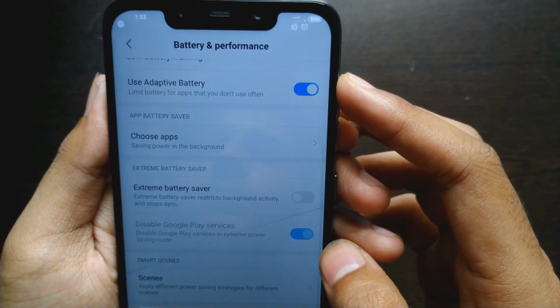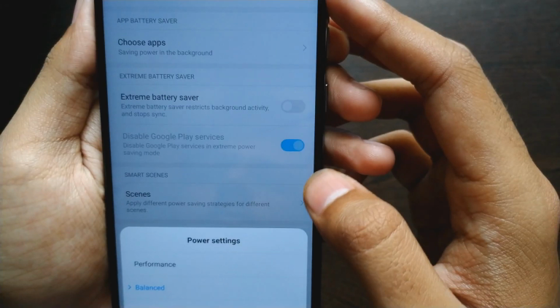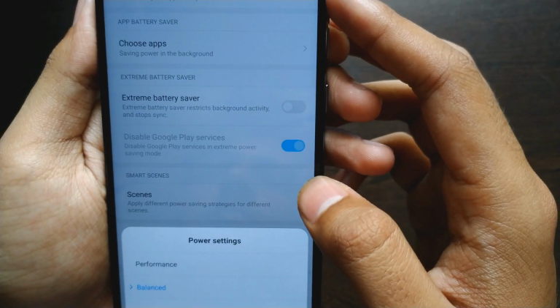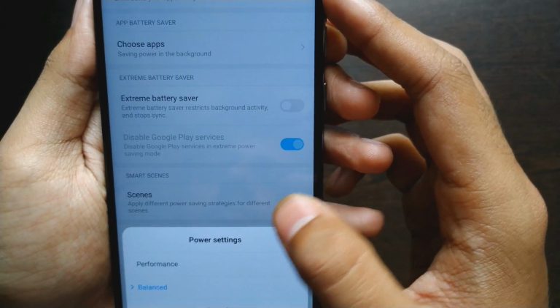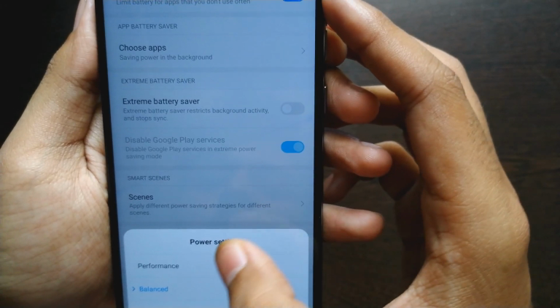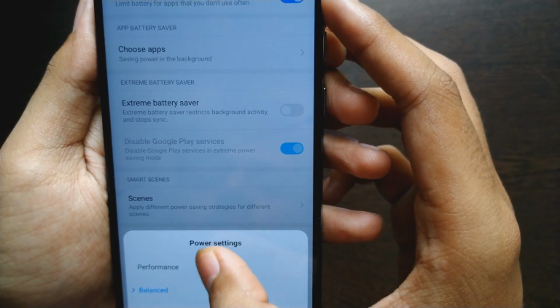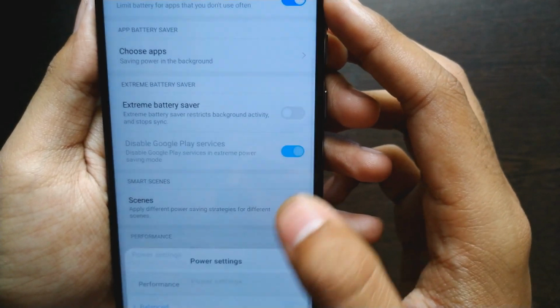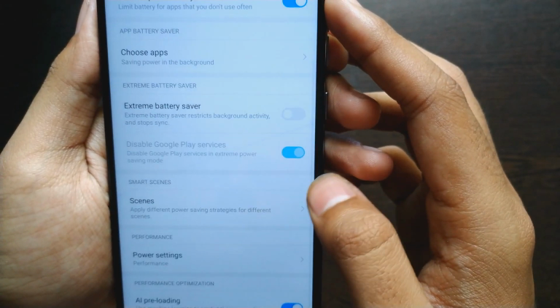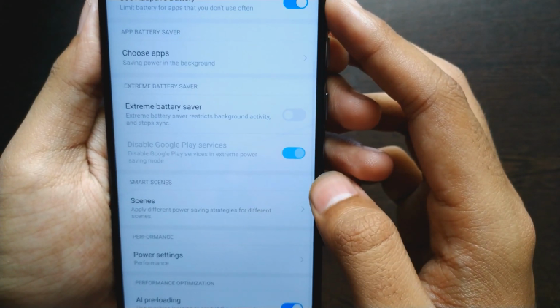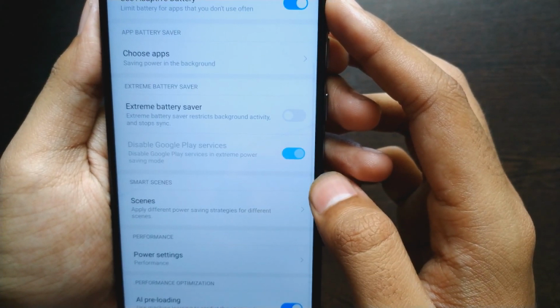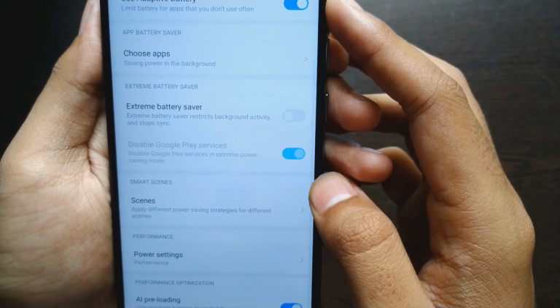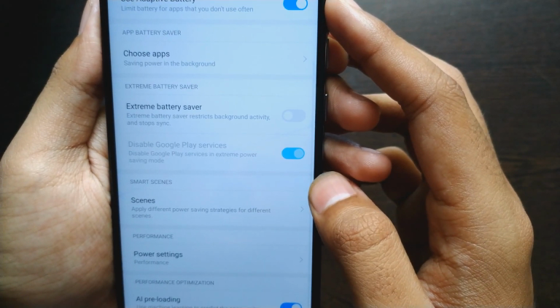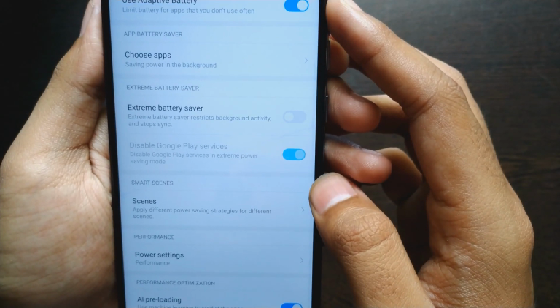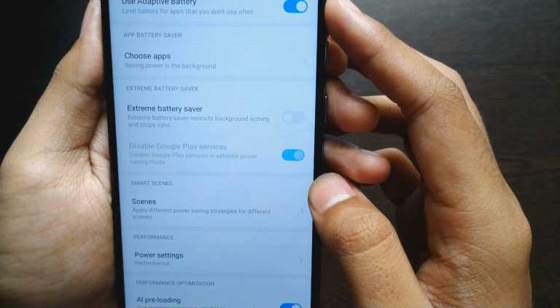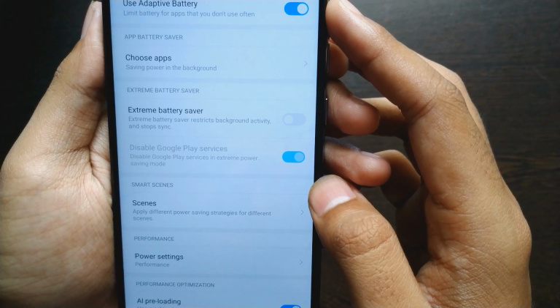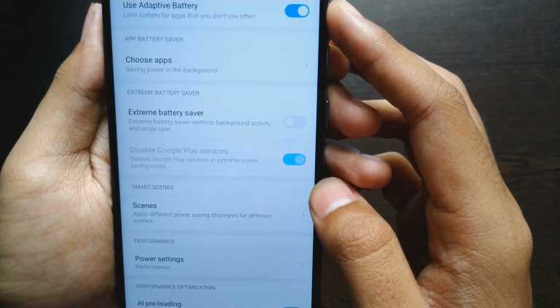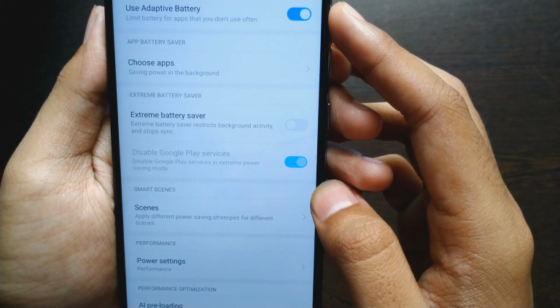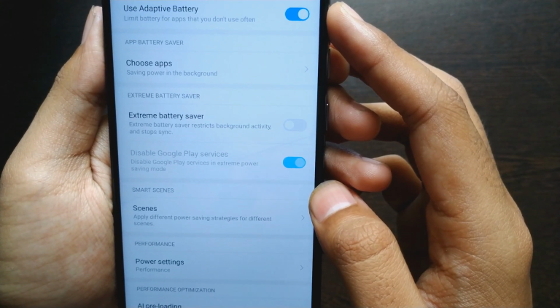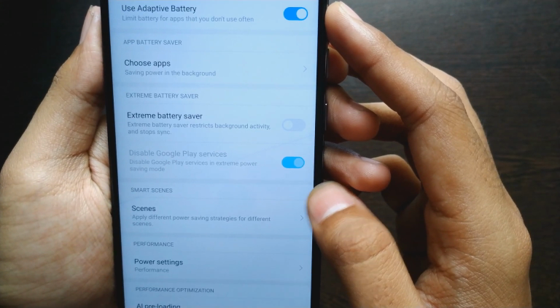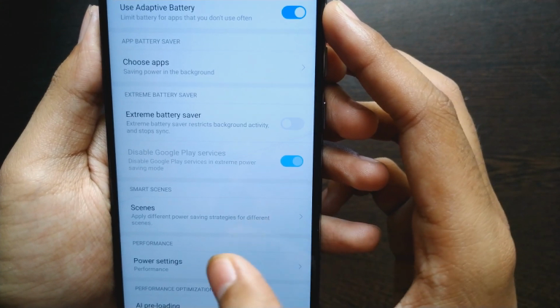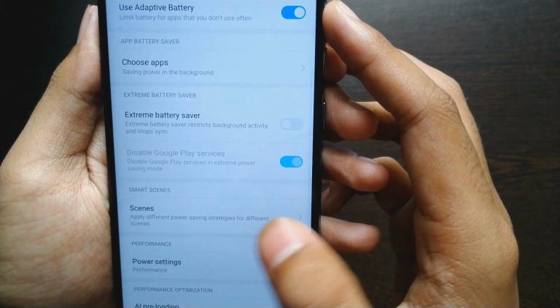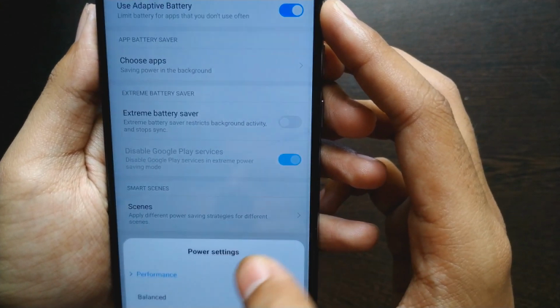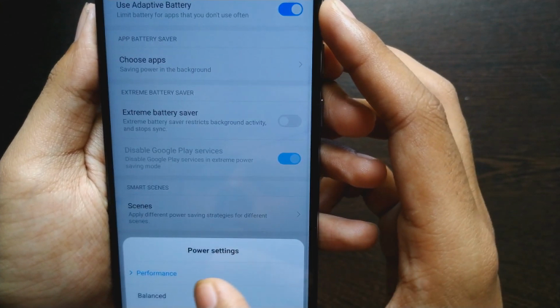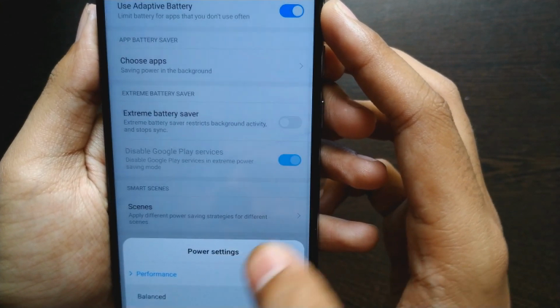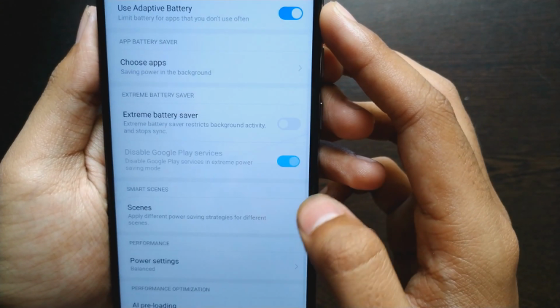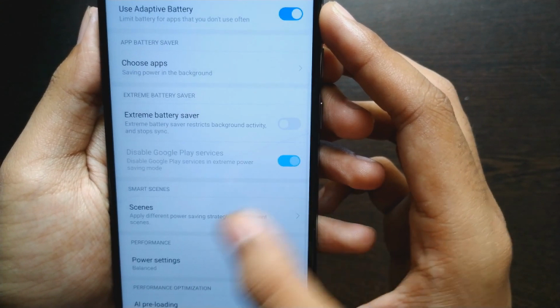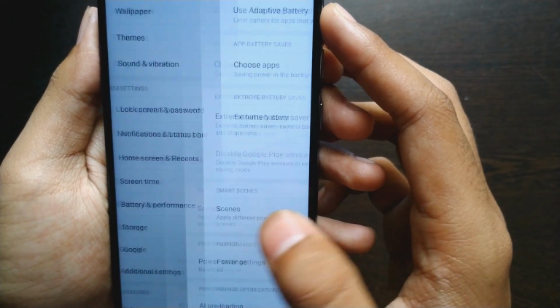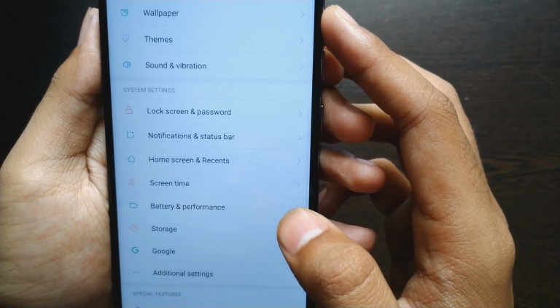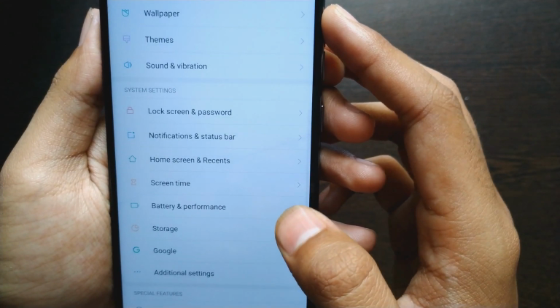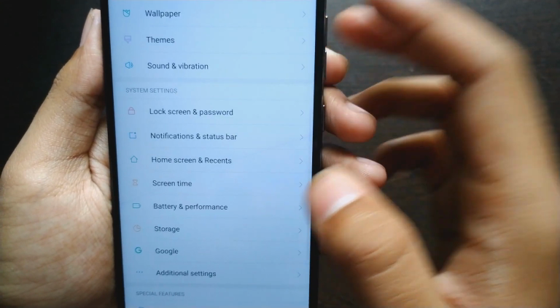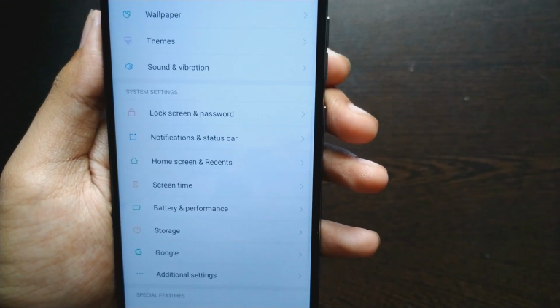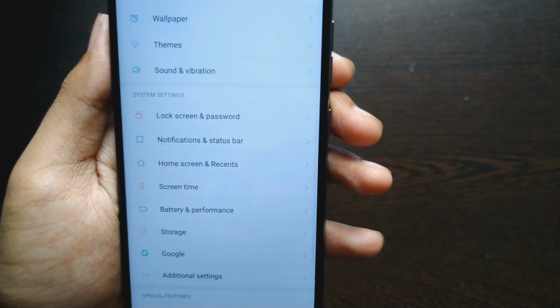Here you can see the power settings where you can select any mode you want. I keep my device on balance mode.